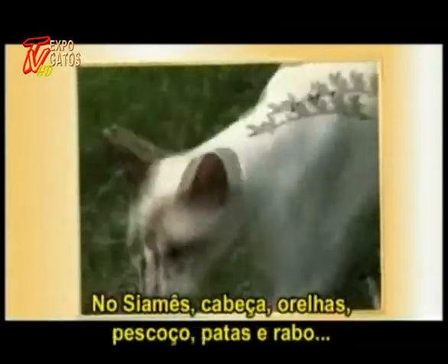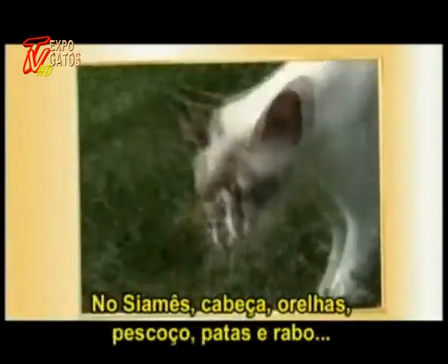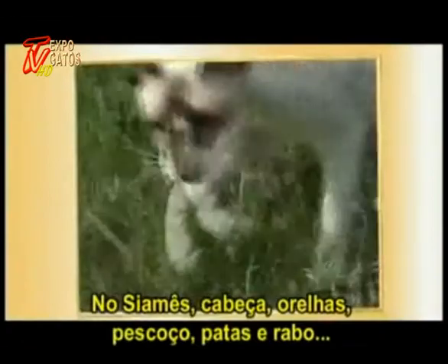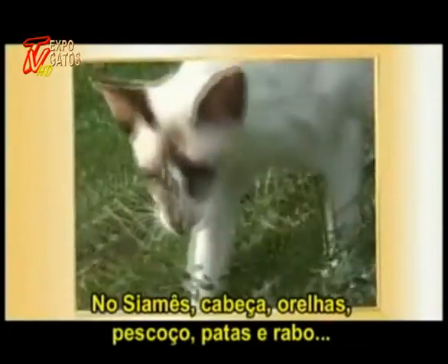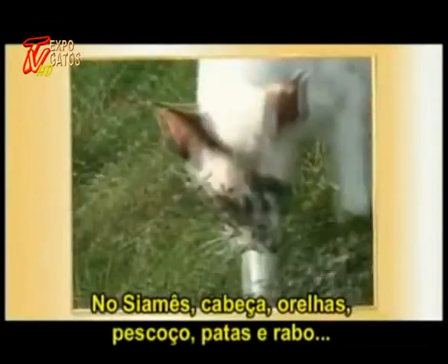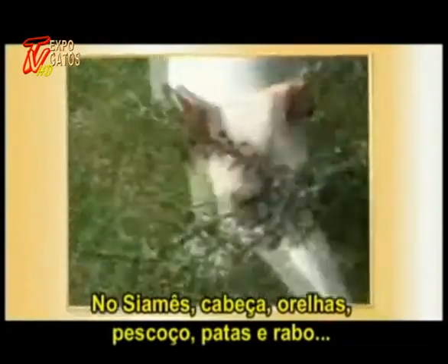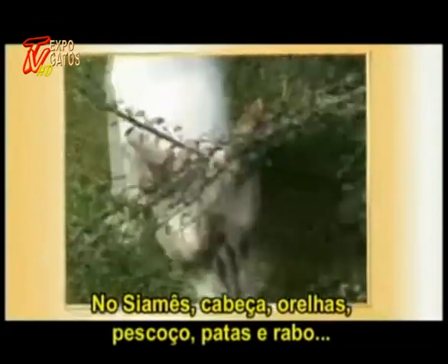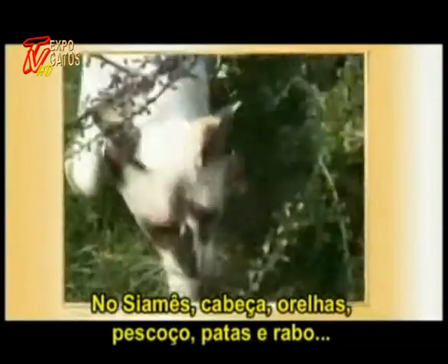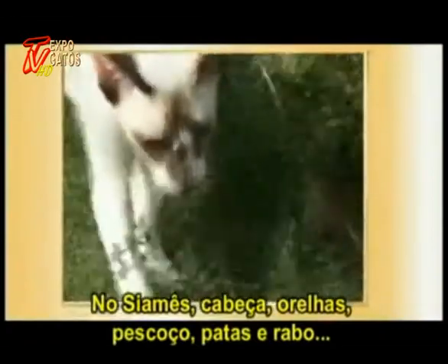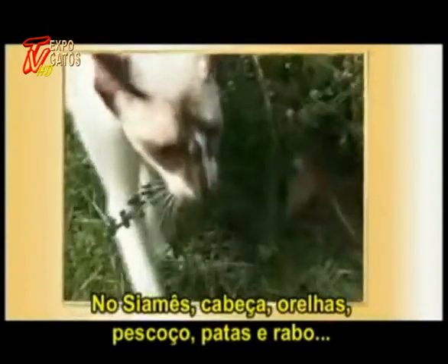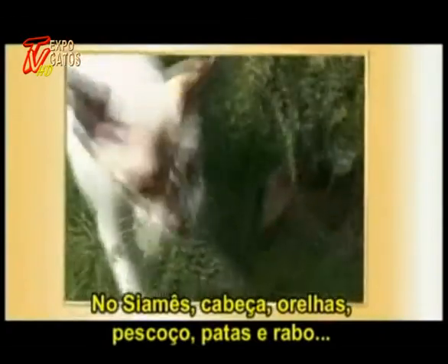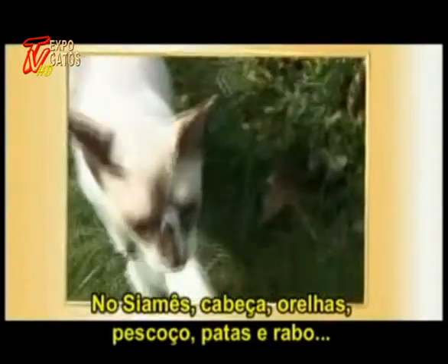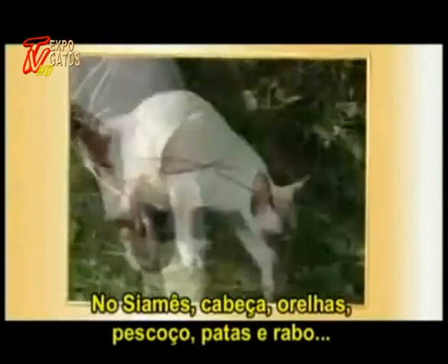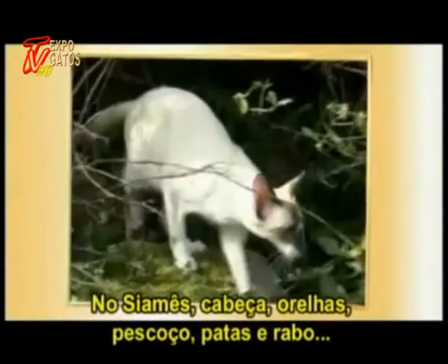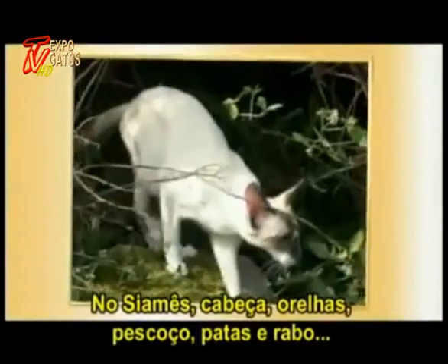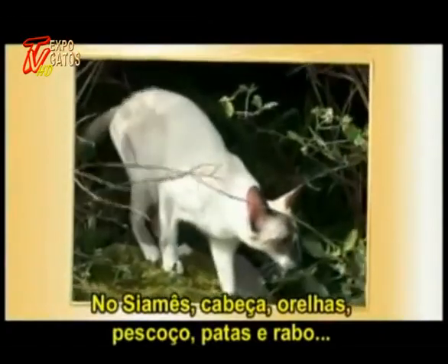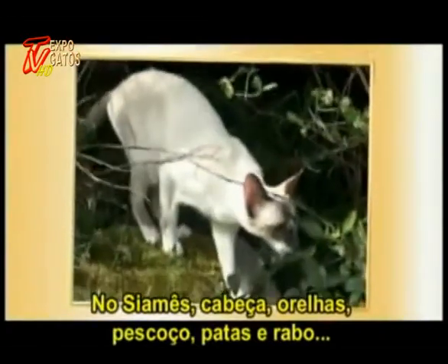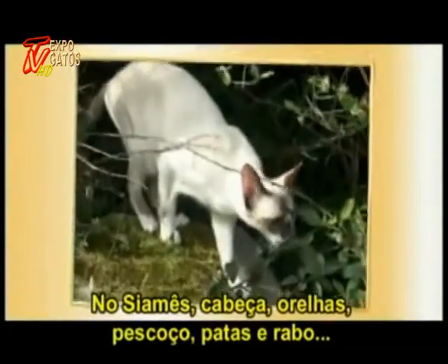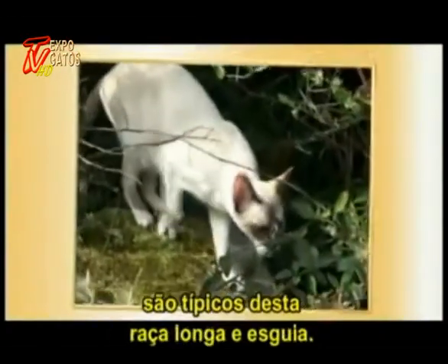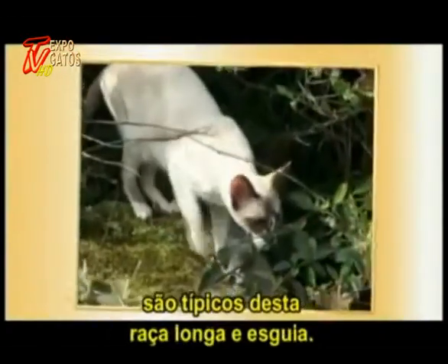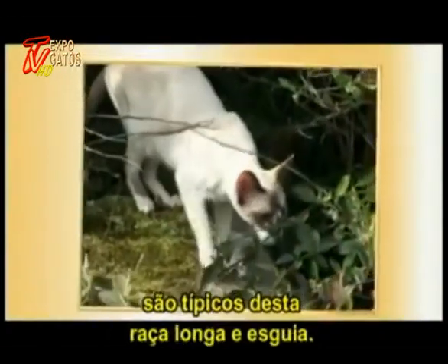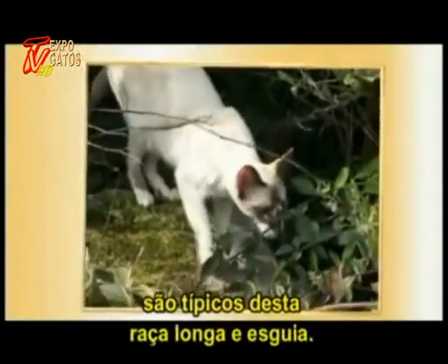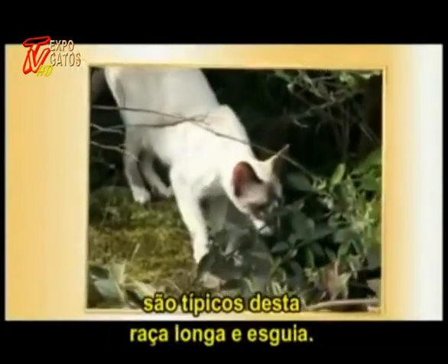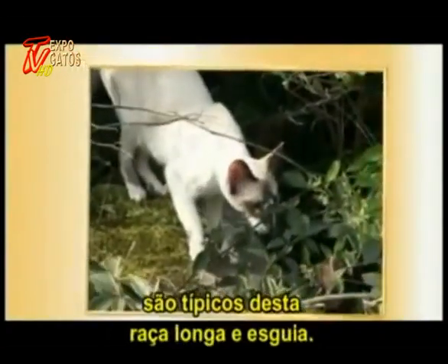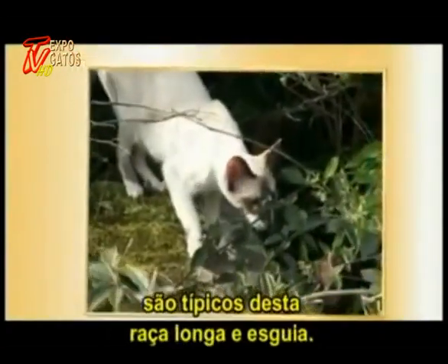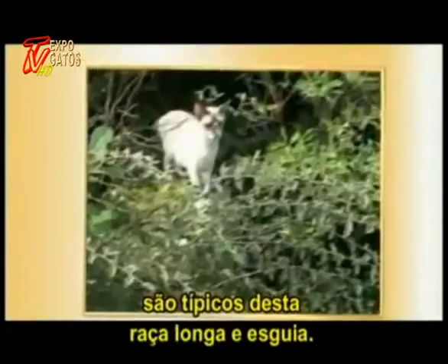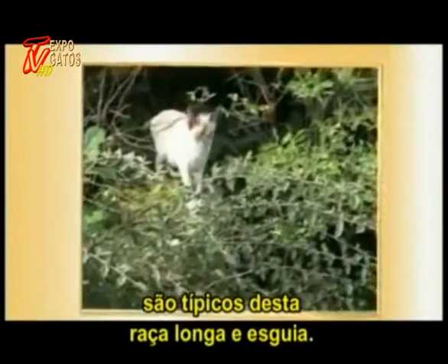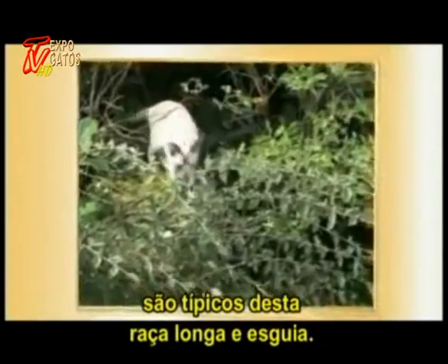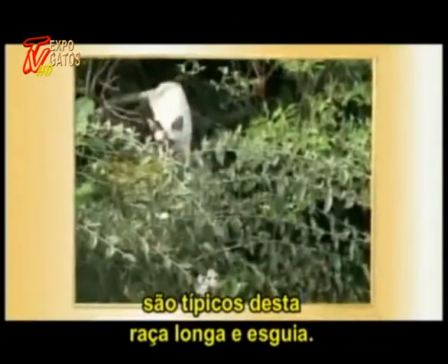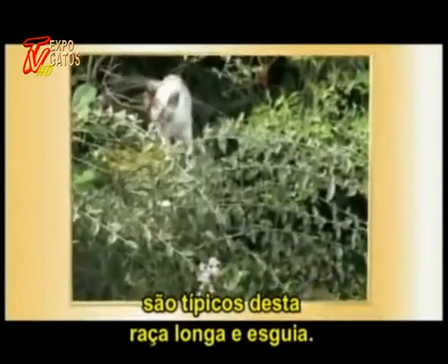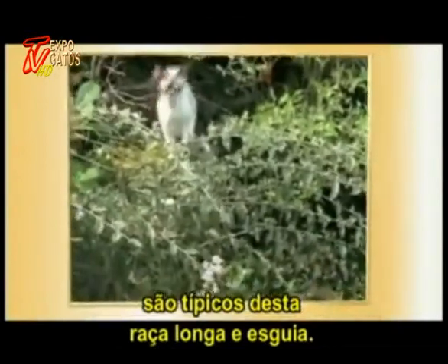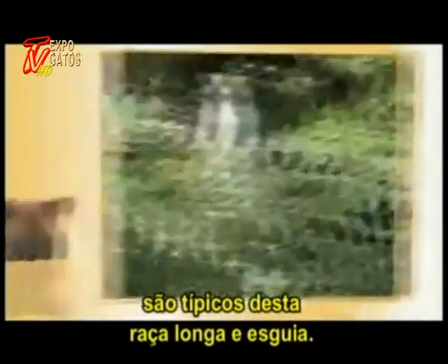In the Siamese, even its head, ears, neck, paws, and tail all bear testament to this long, slender line.